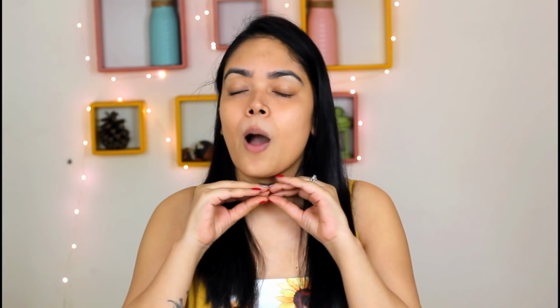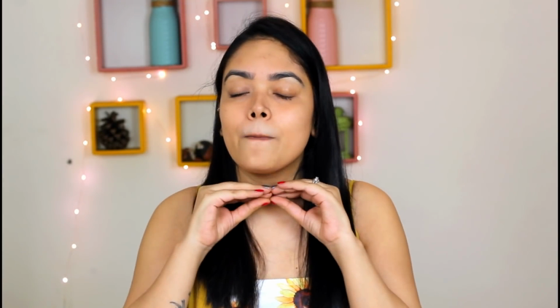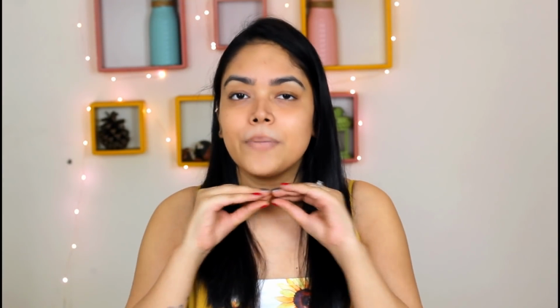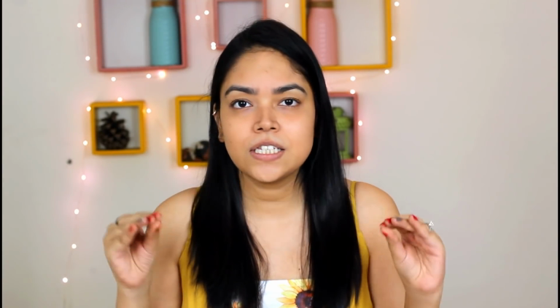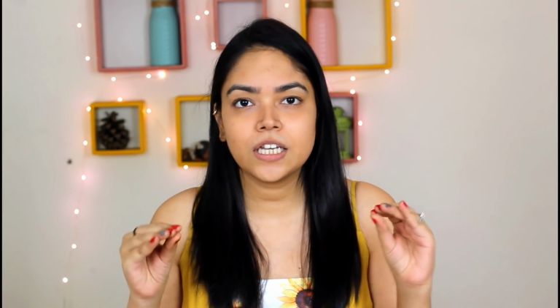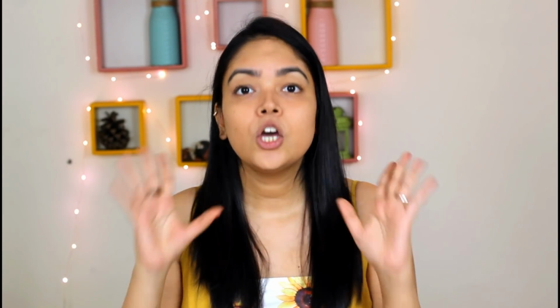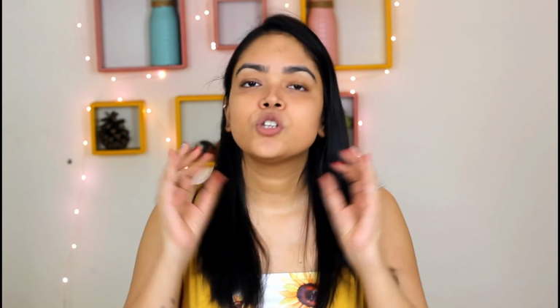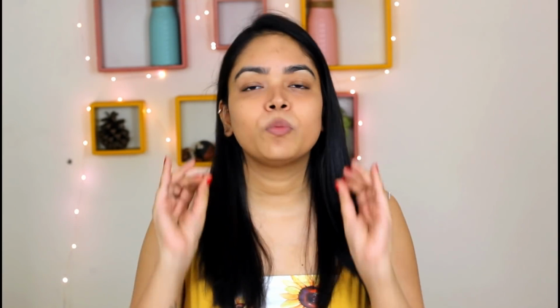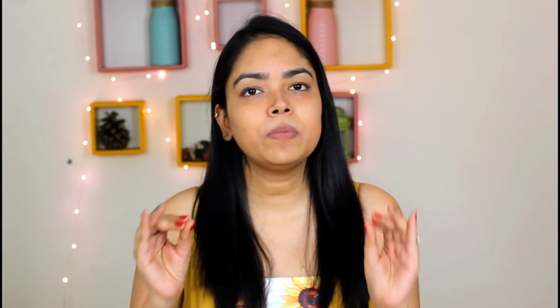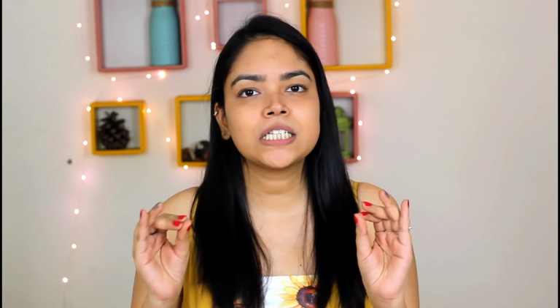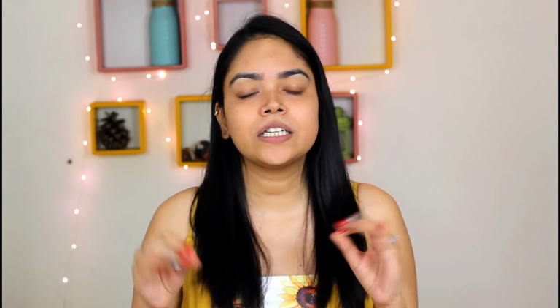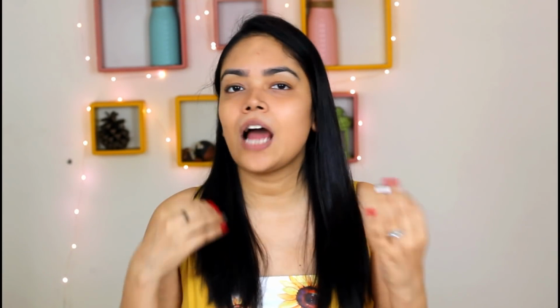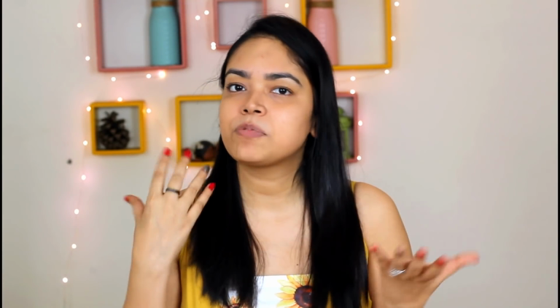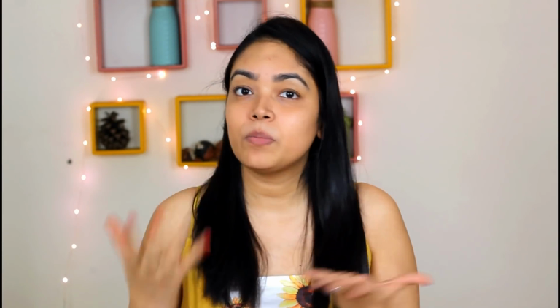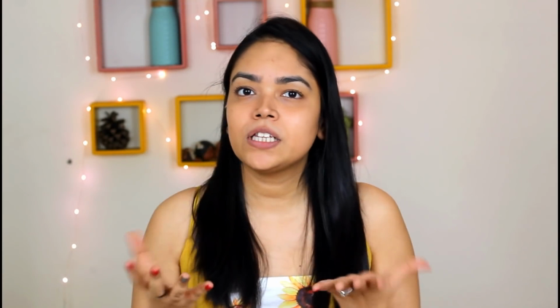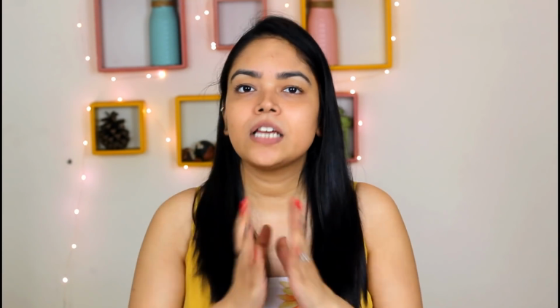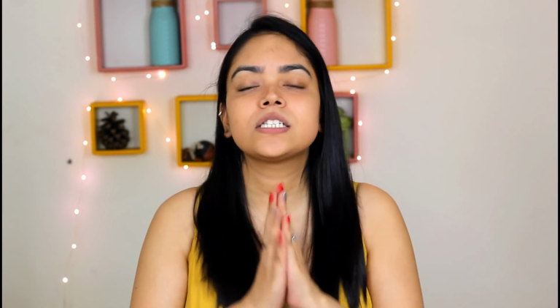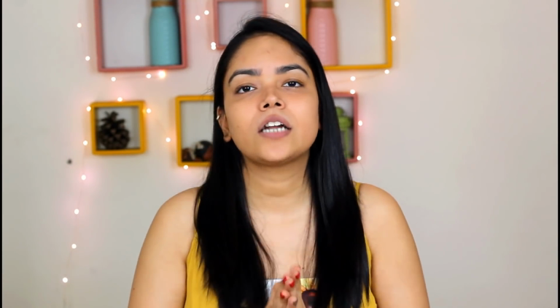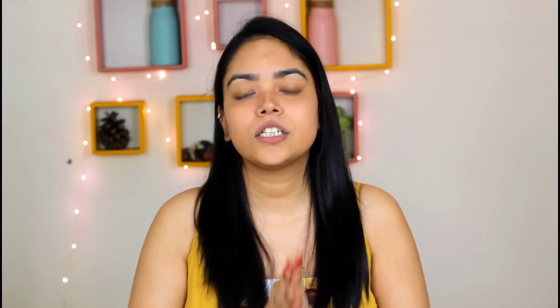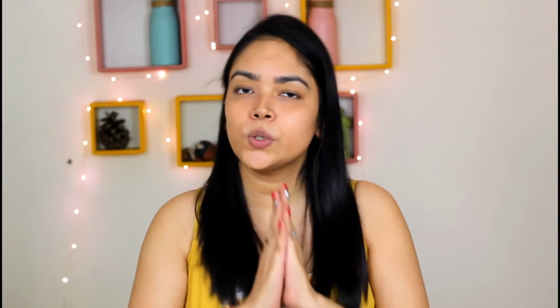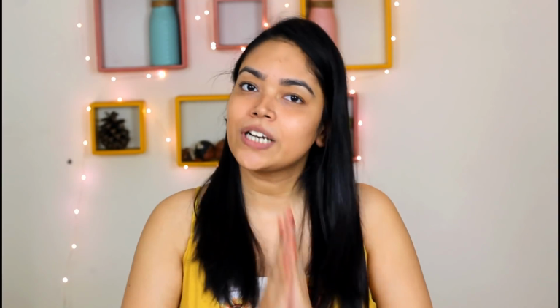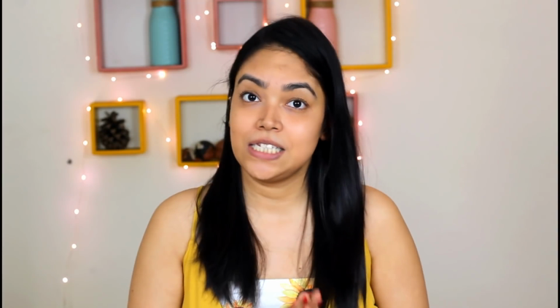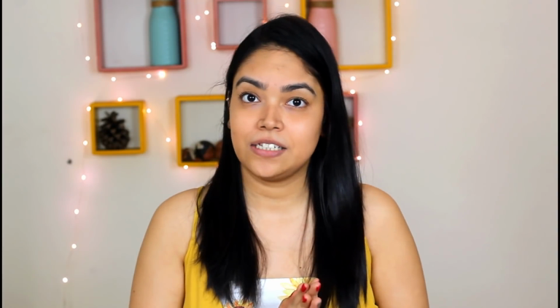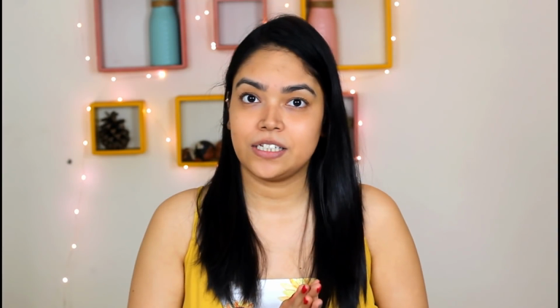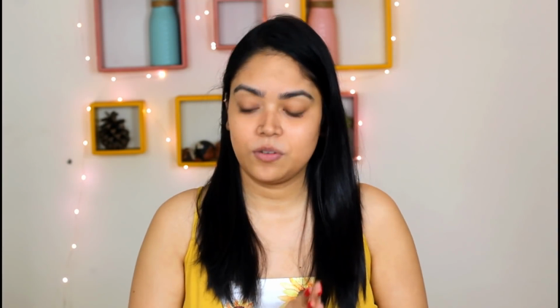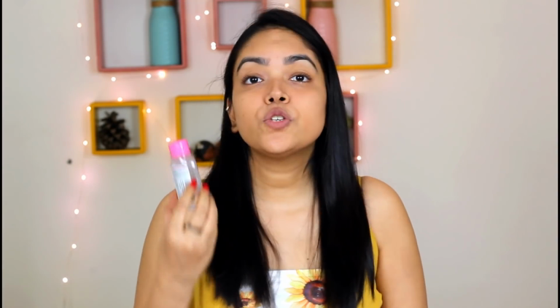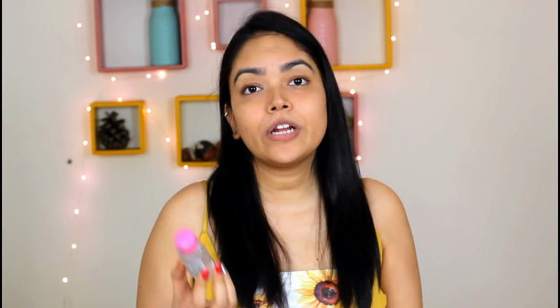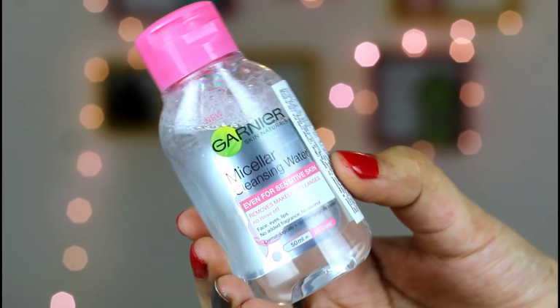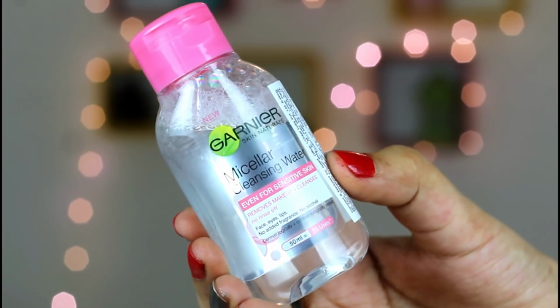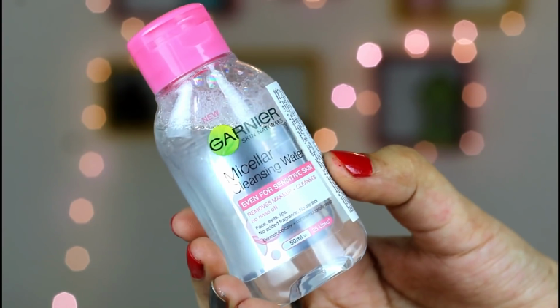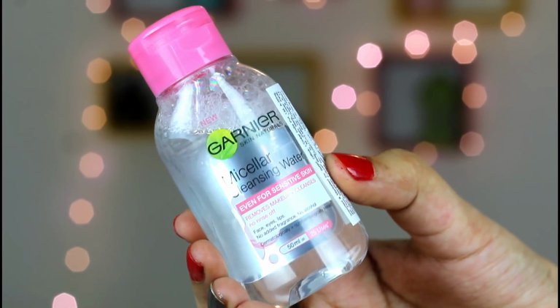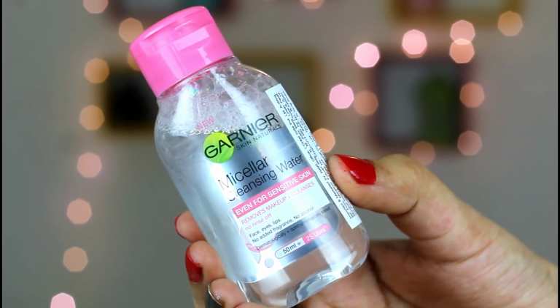I am very happy with this skincare routine. So to start my skincare, for cleansing I use Garnier Micellar Water.